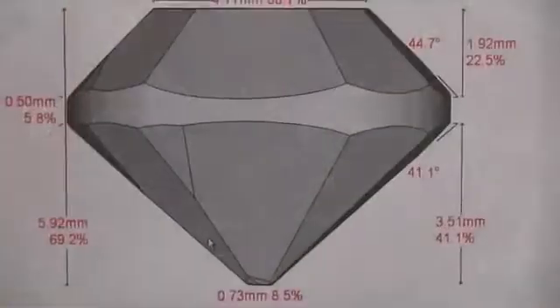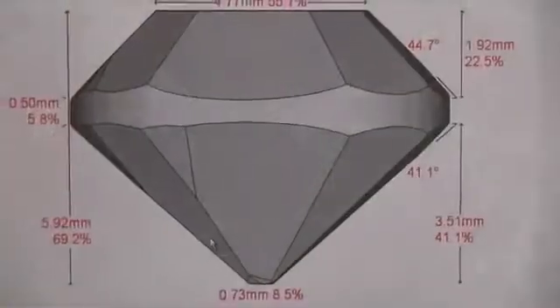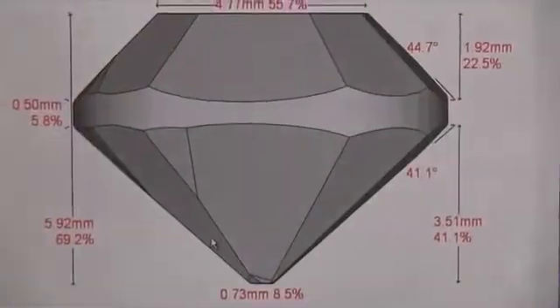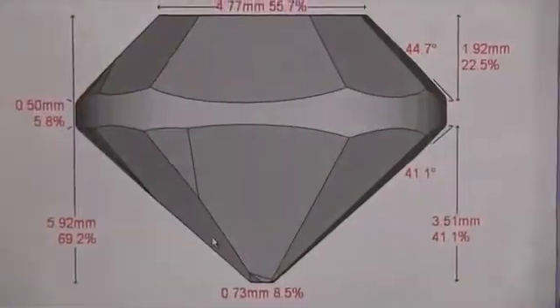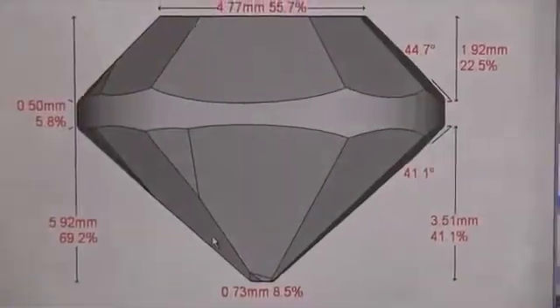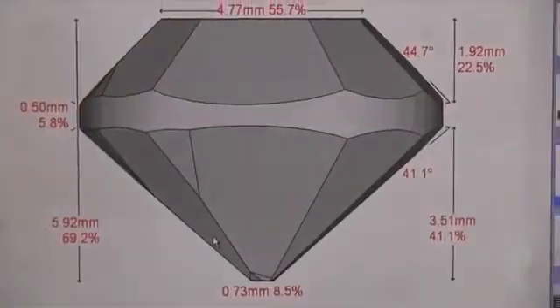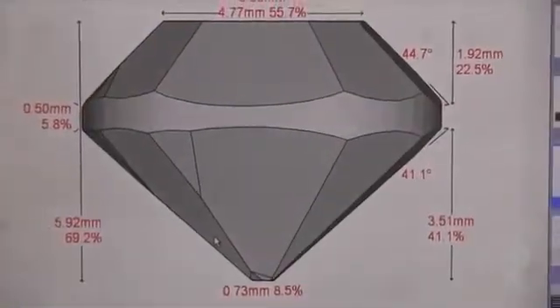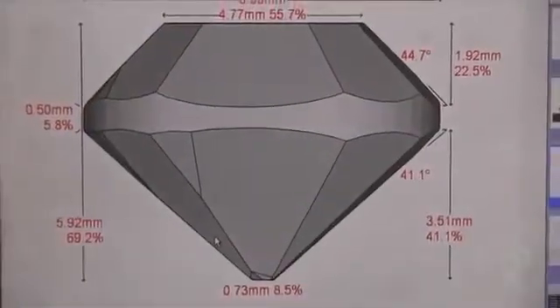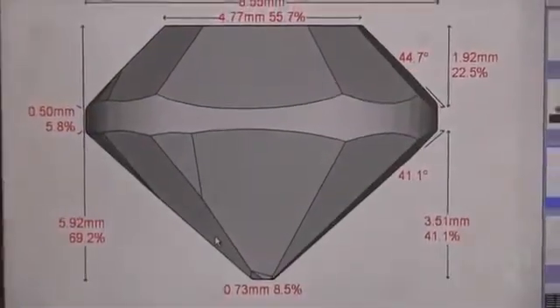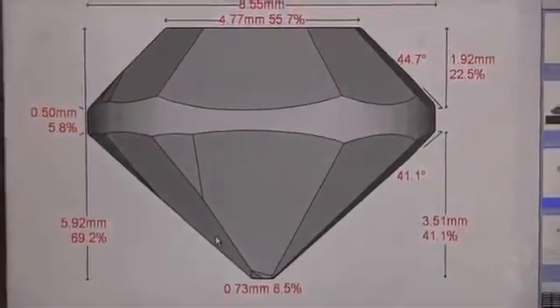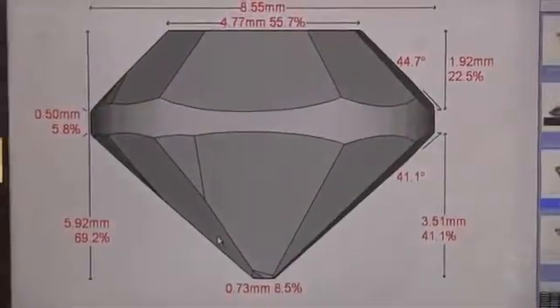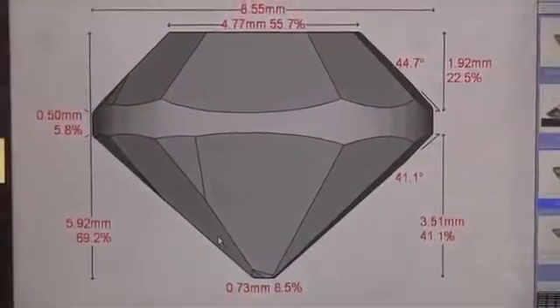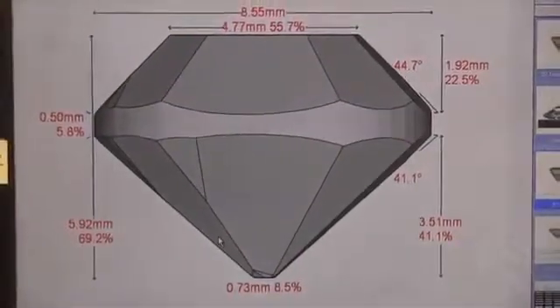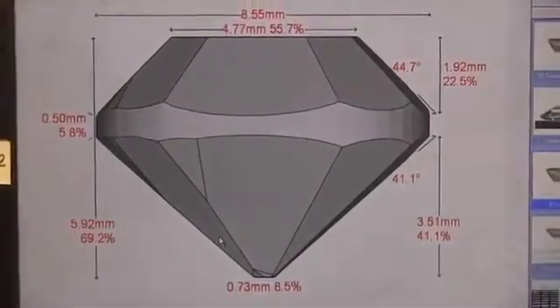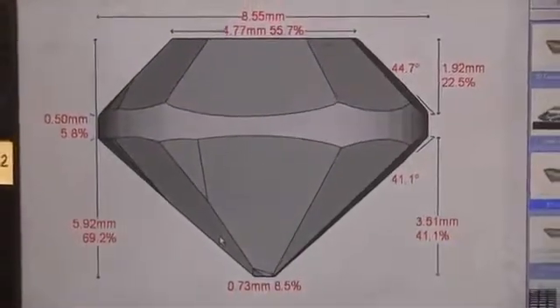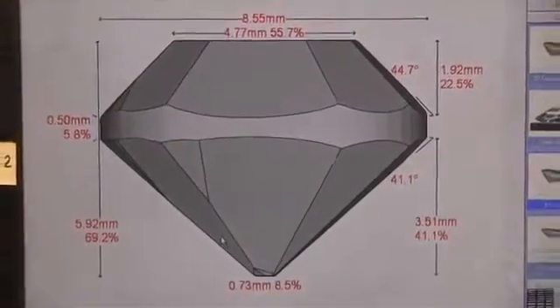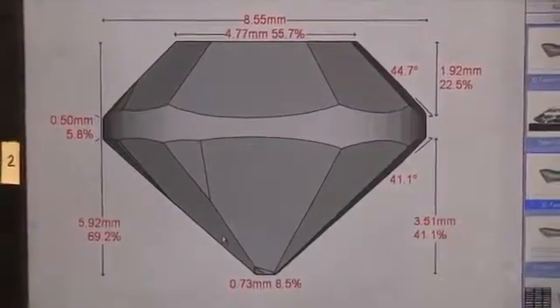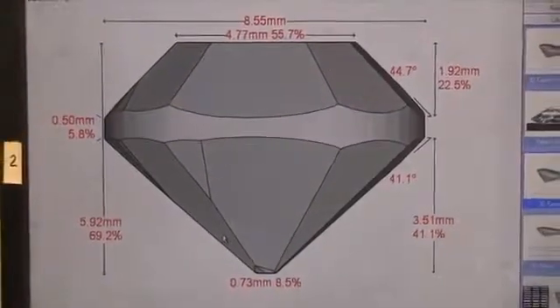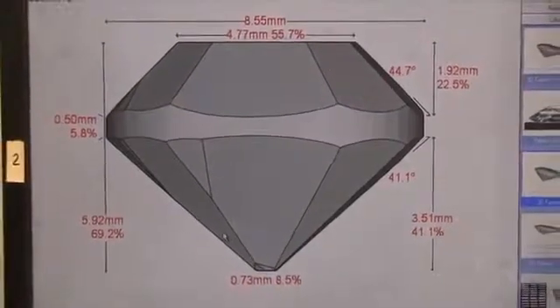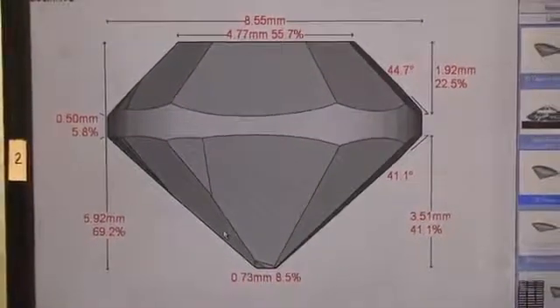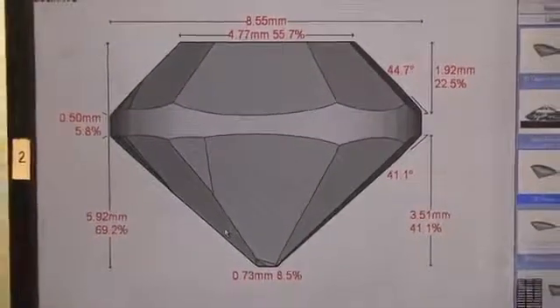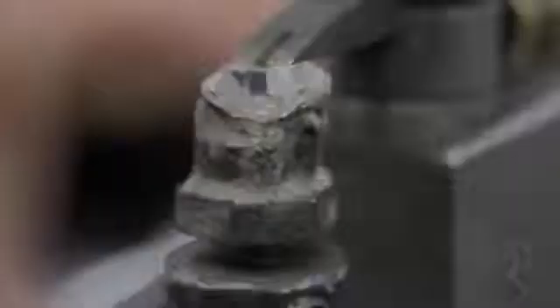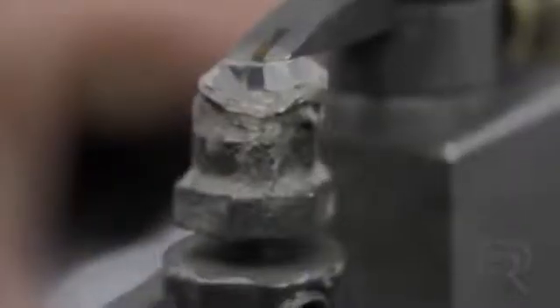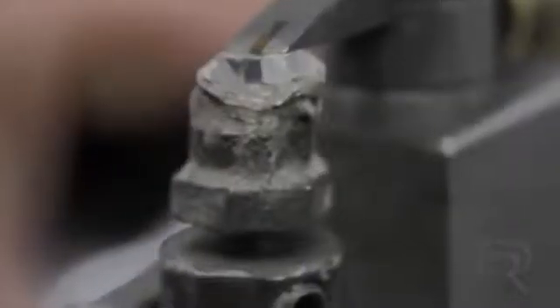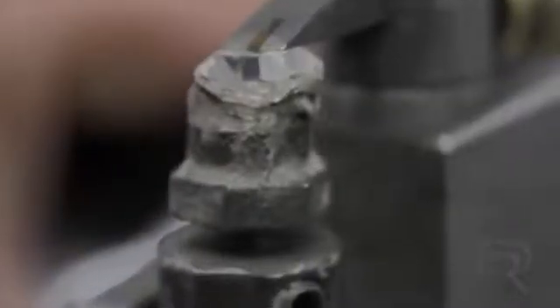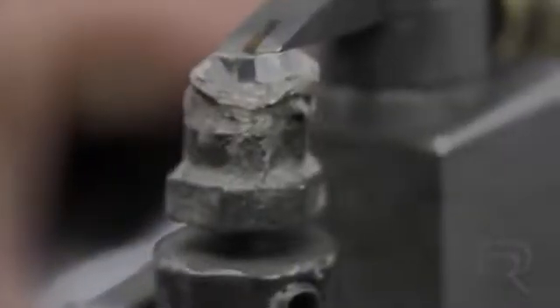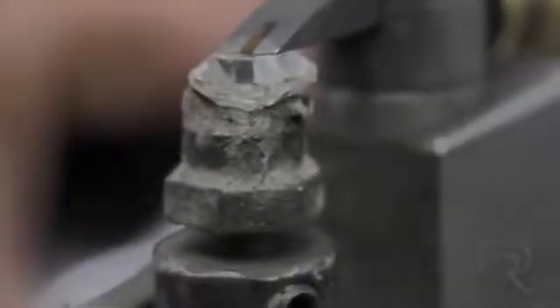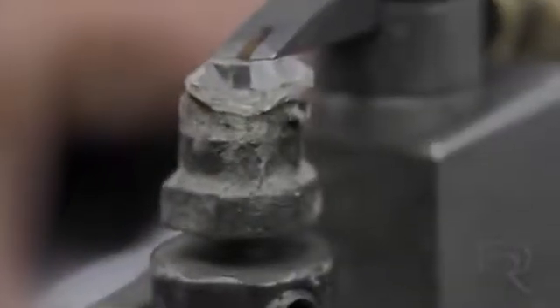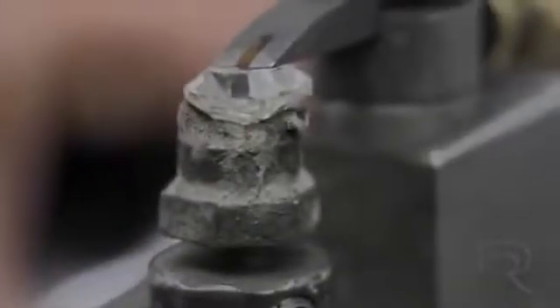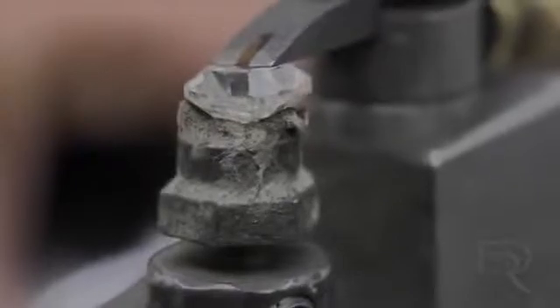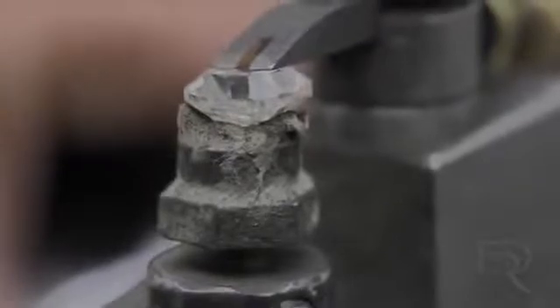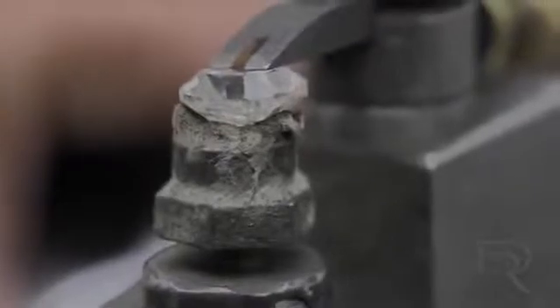The Brillianteer's responsibility also includes the girdling of the diamond.